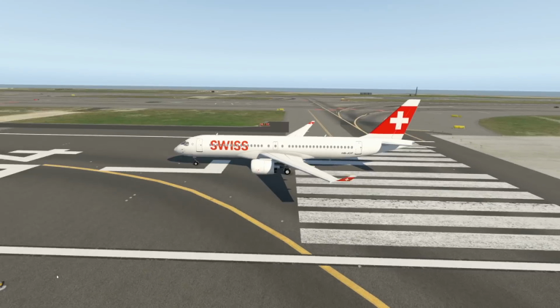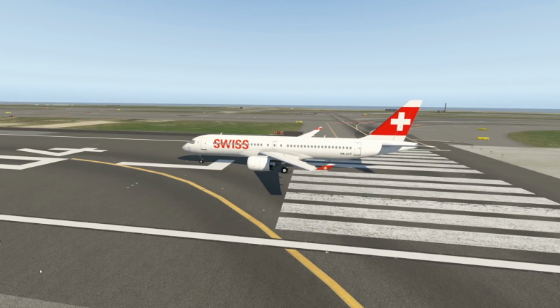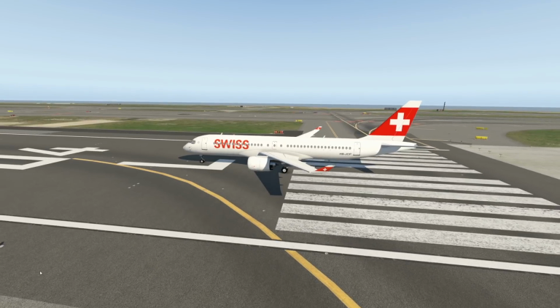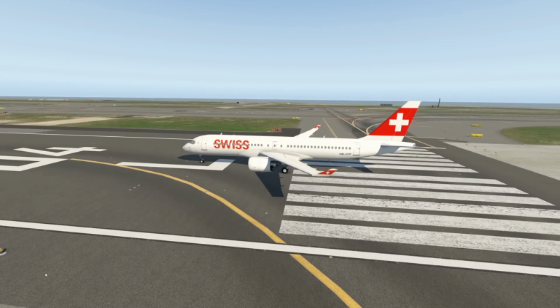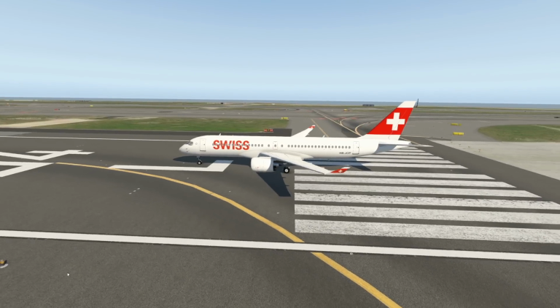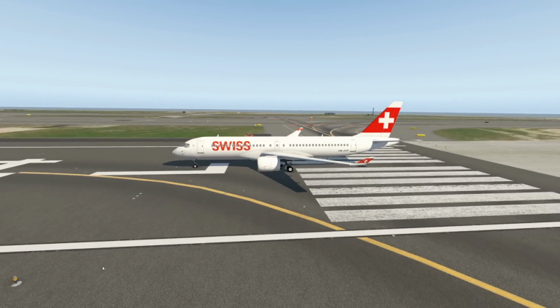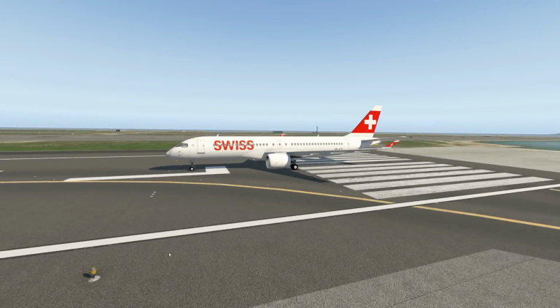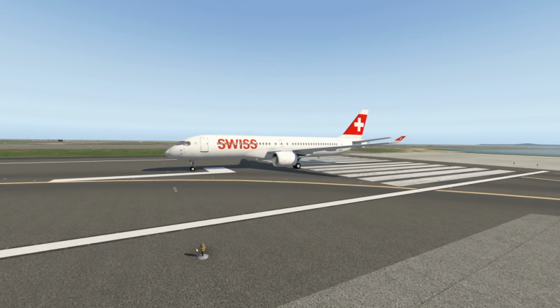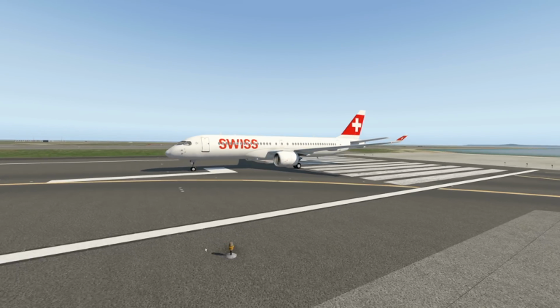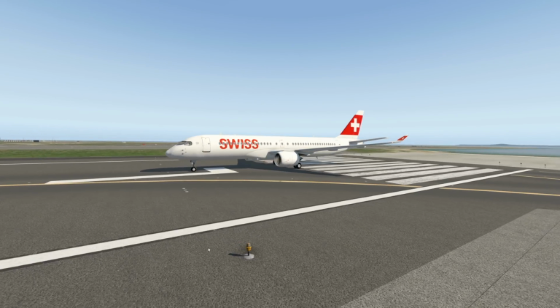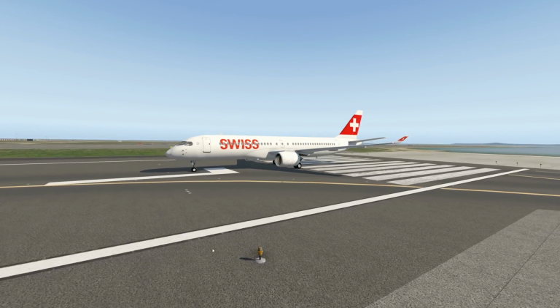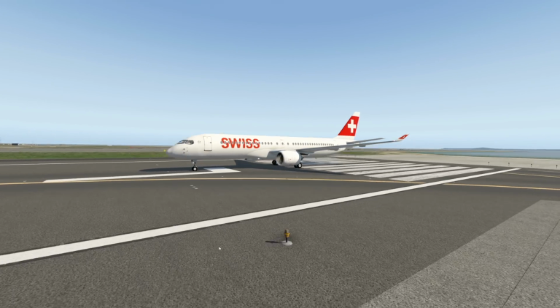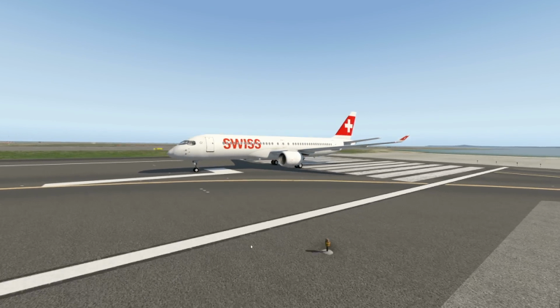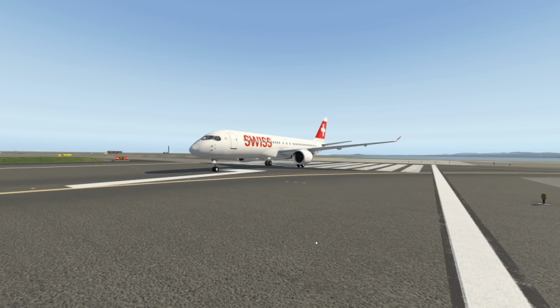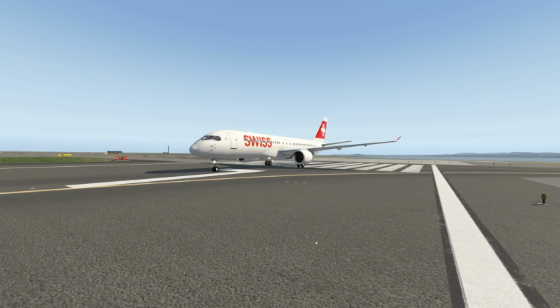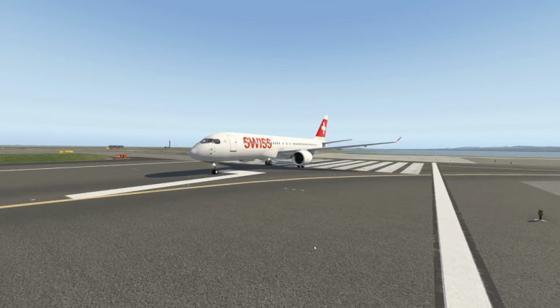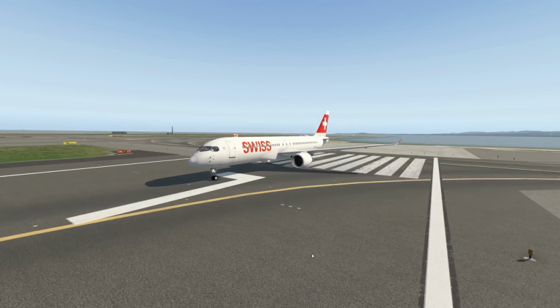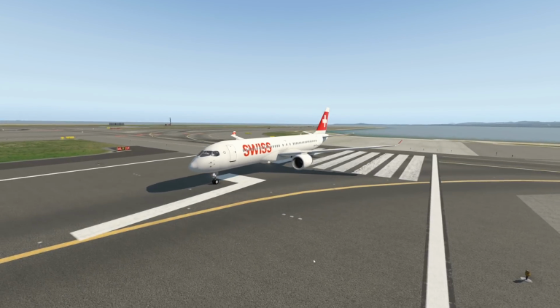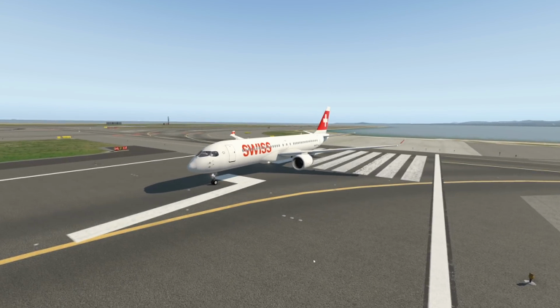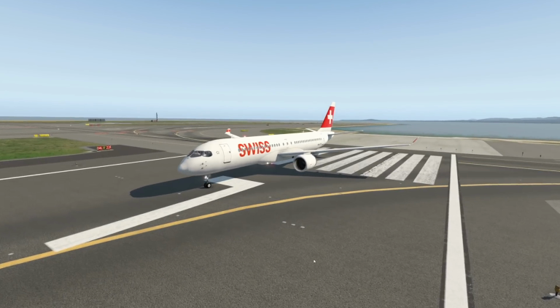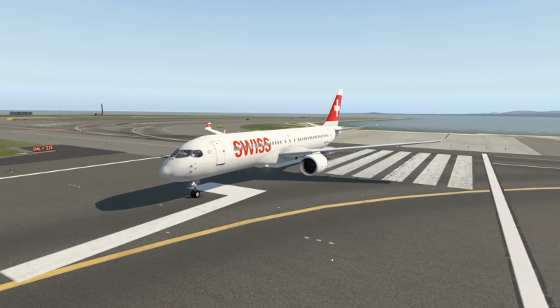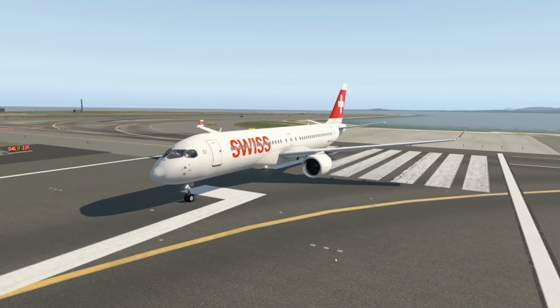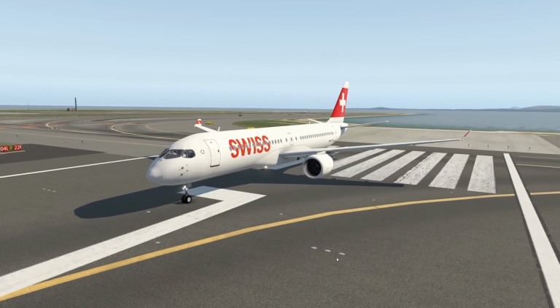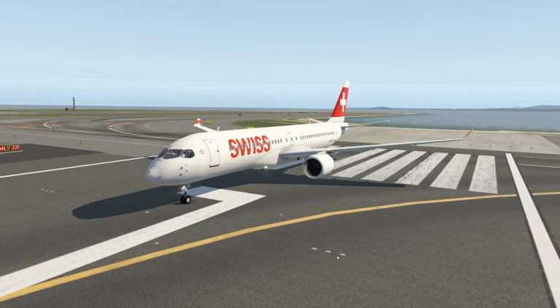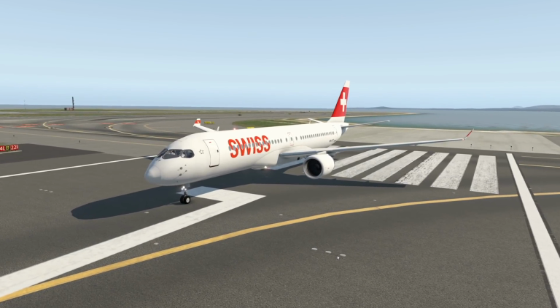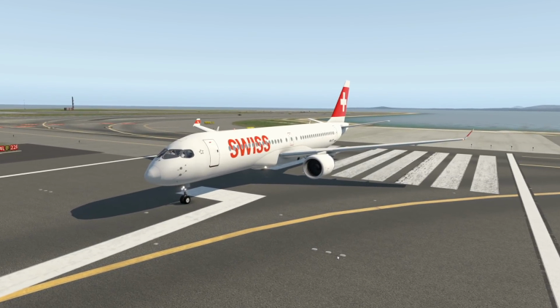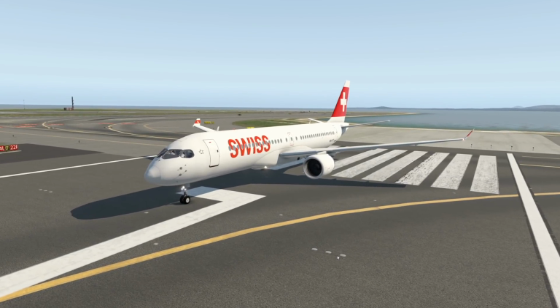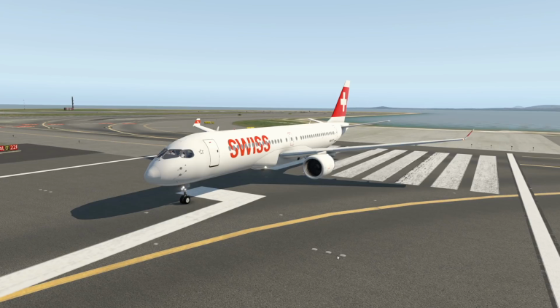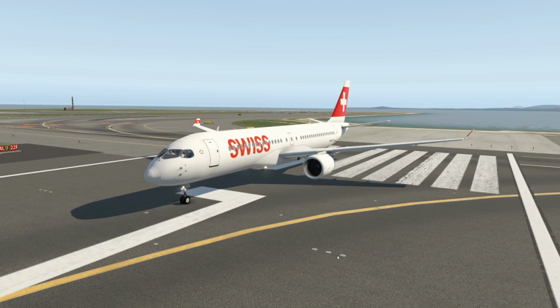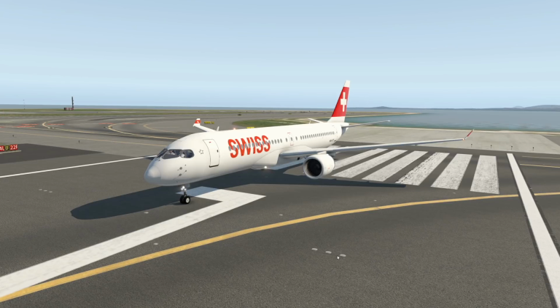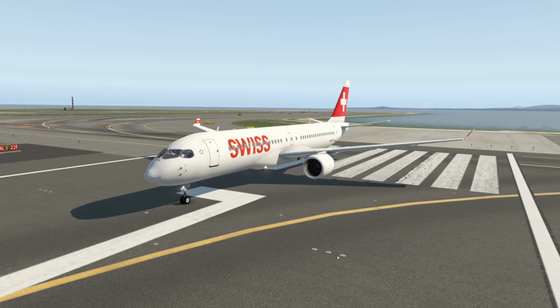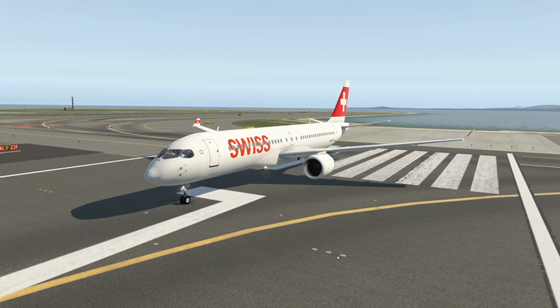Hey guys, welcome back to the channel. In today's video, it is time to finally talk about the Airbus A220.